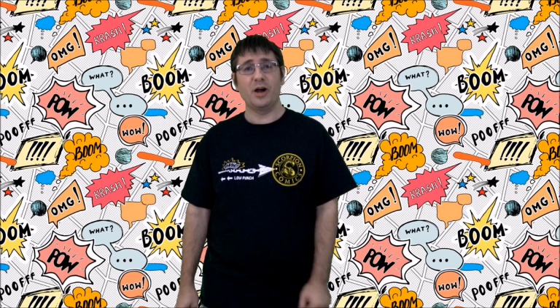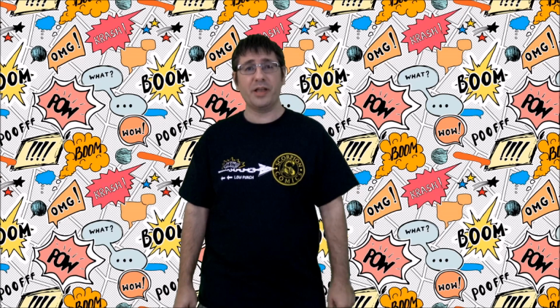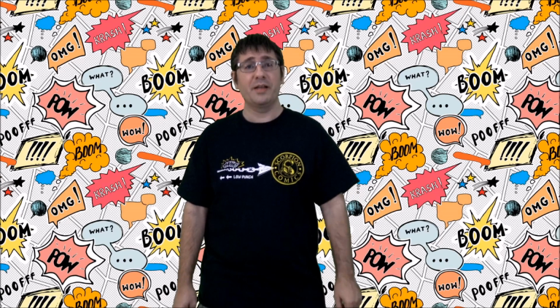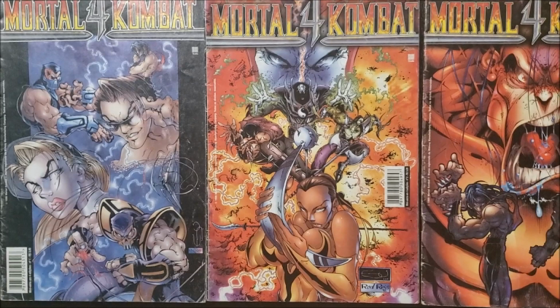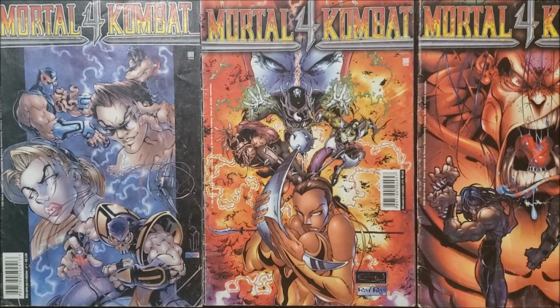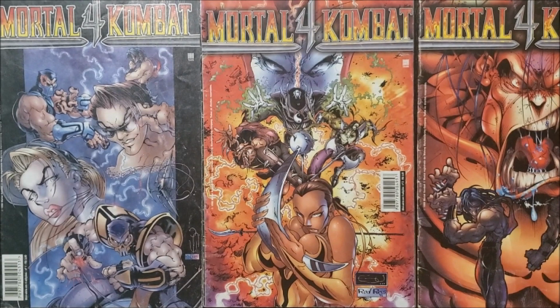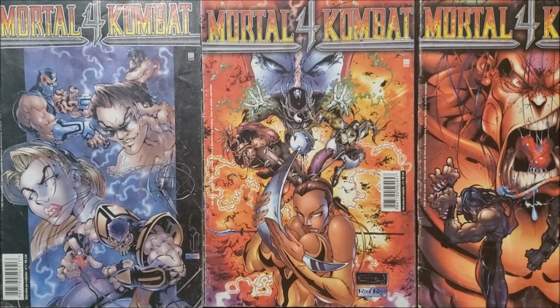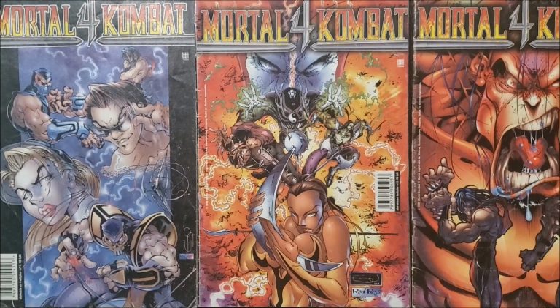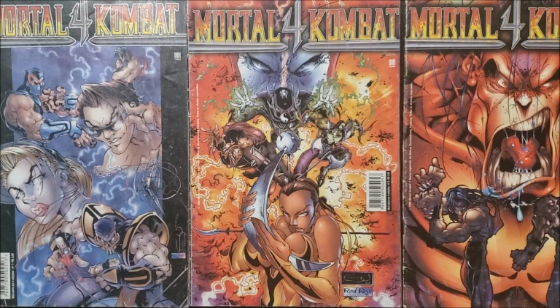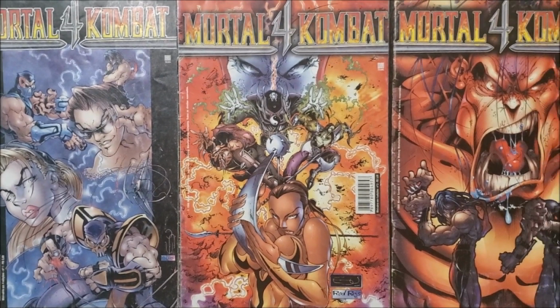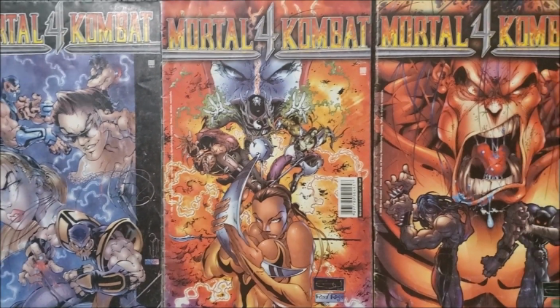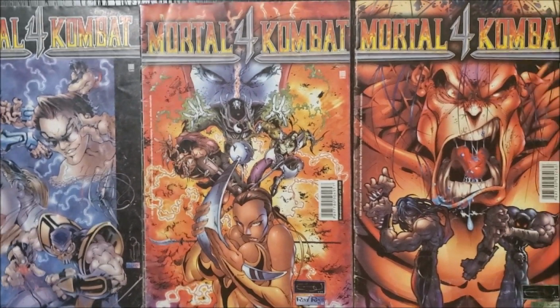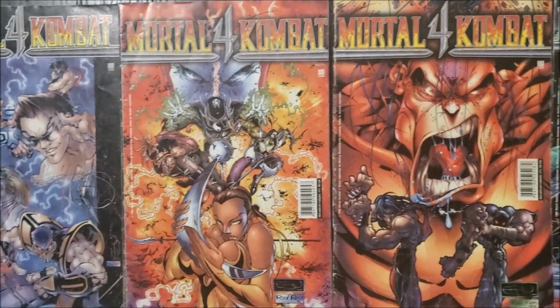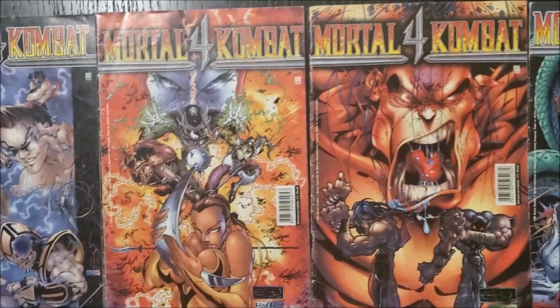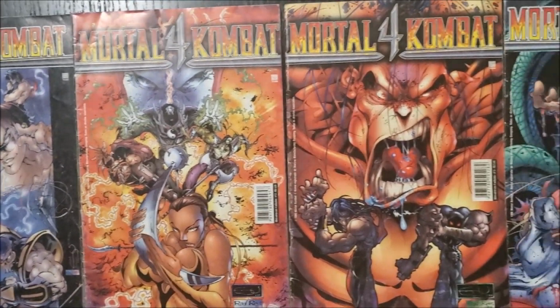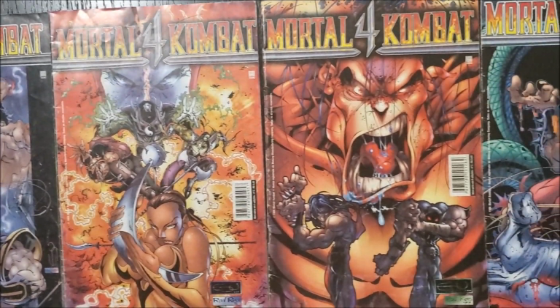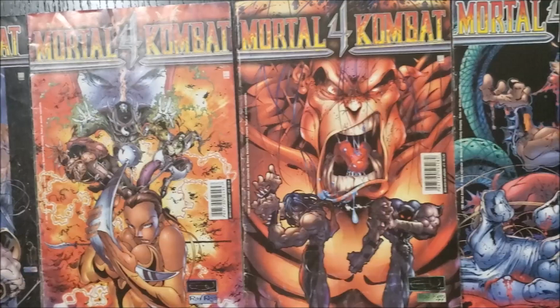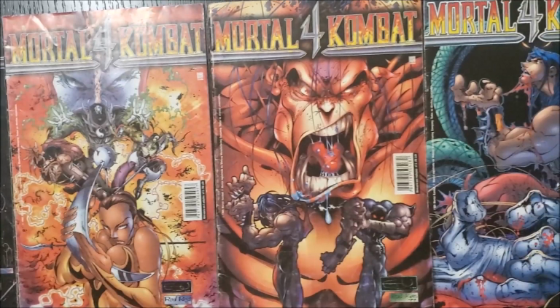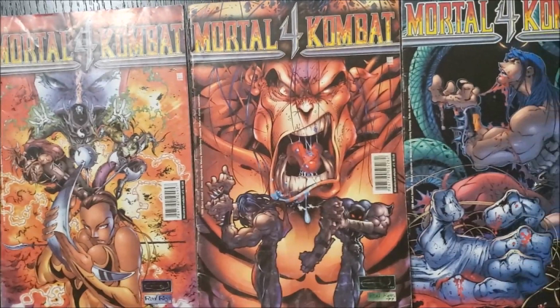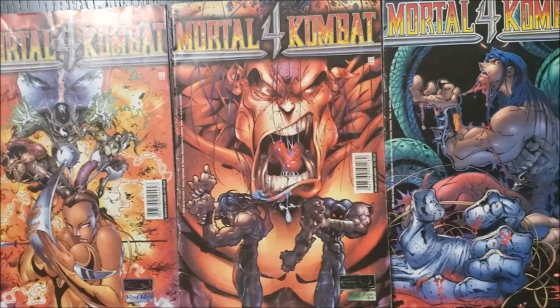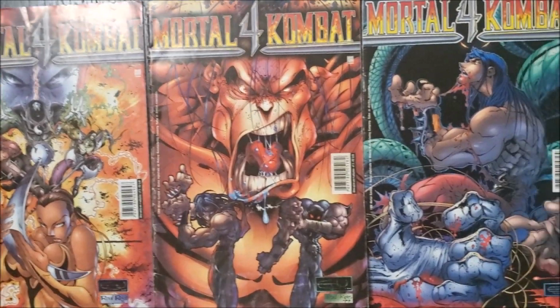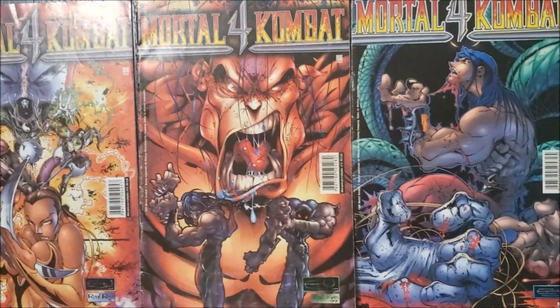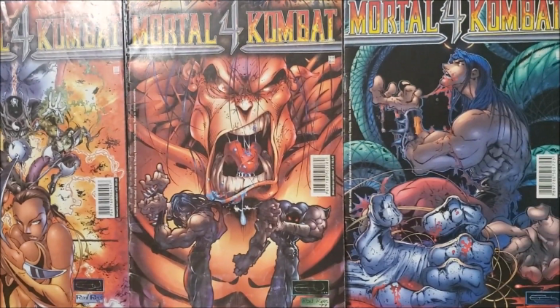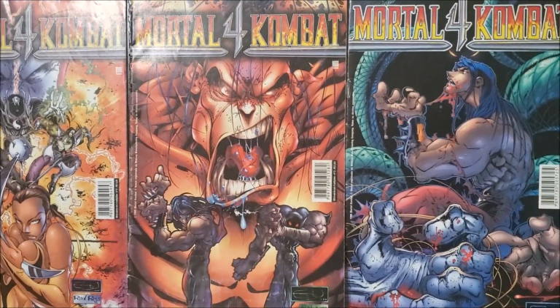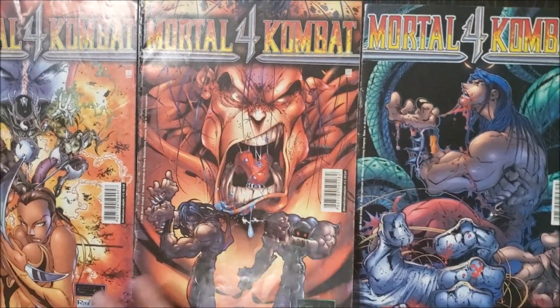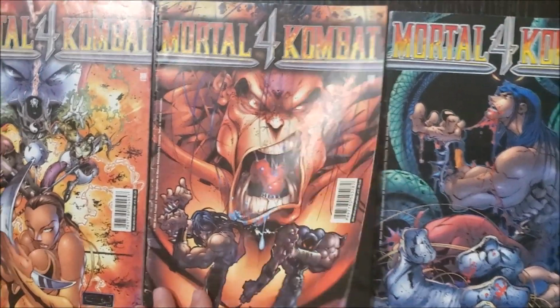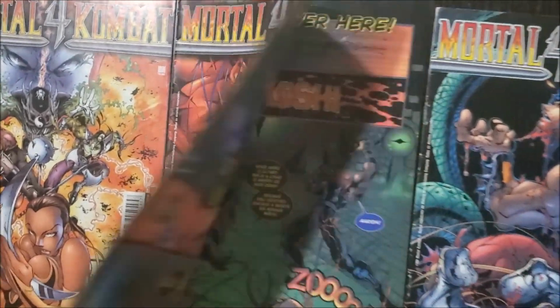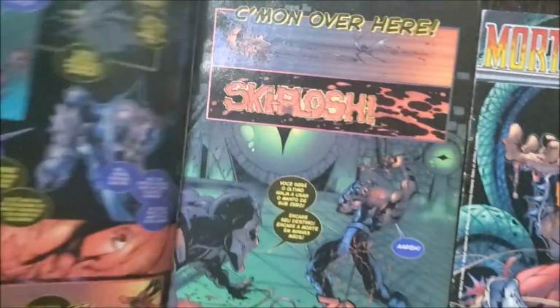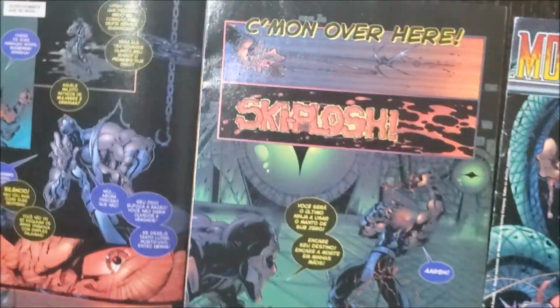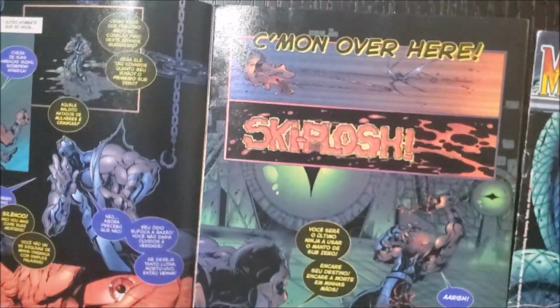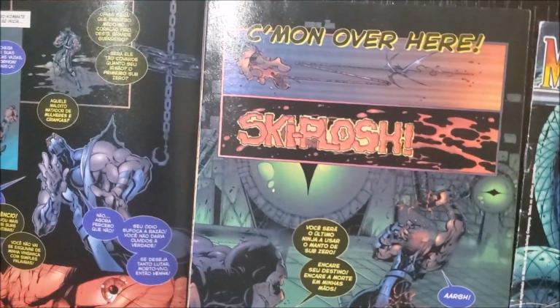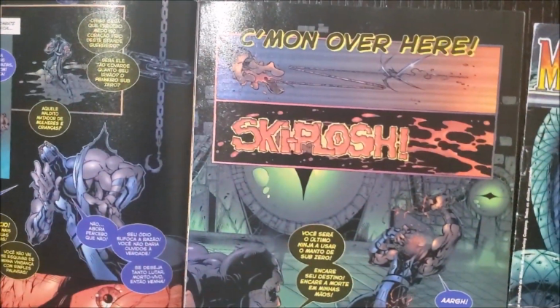My favorite panel shows Scorpion yelling his famous catchphrase: 'Come on over here!'